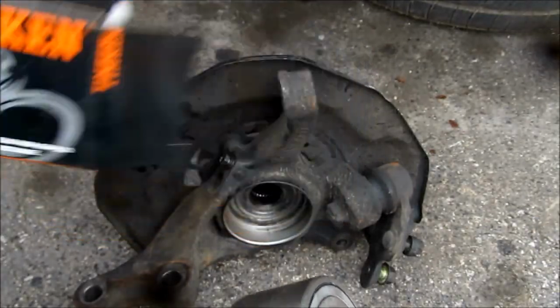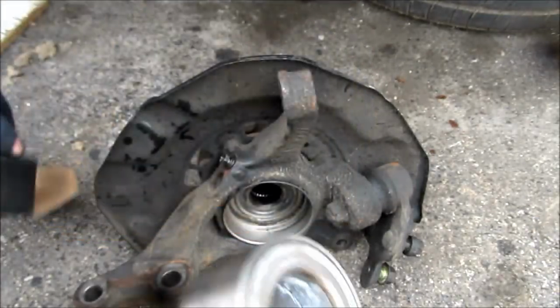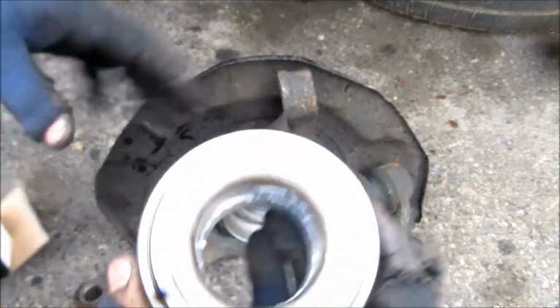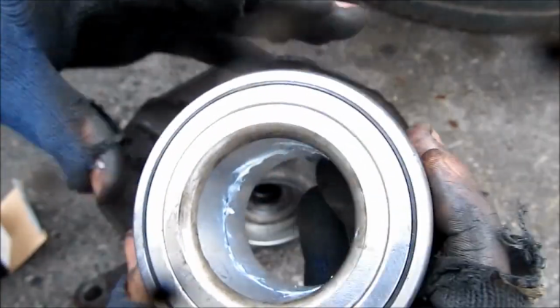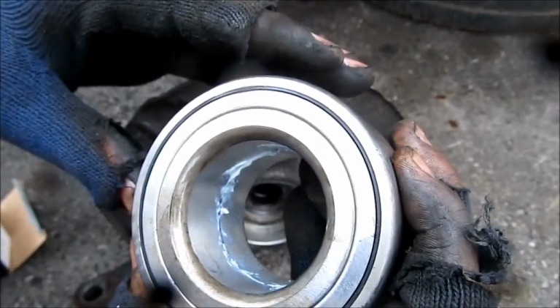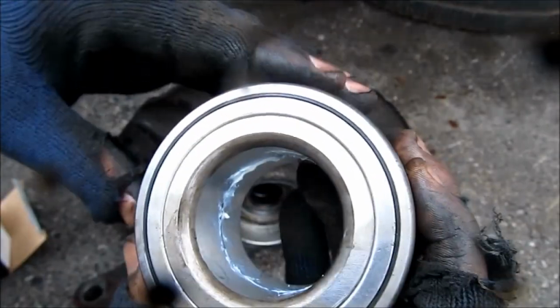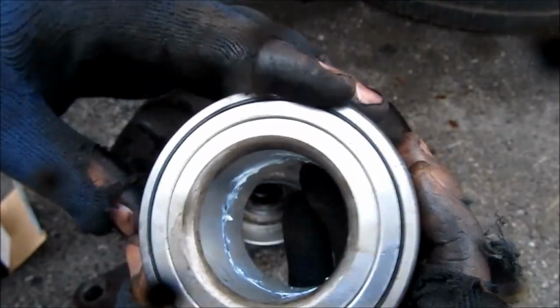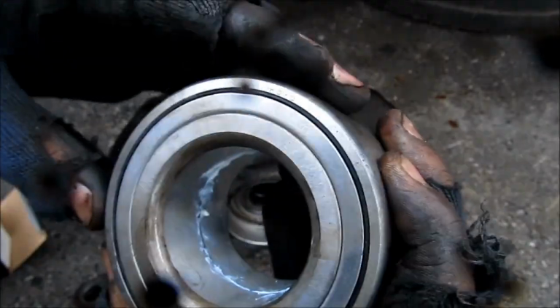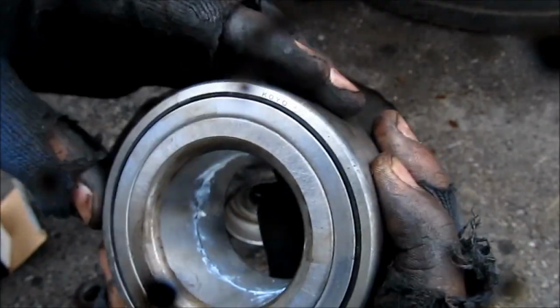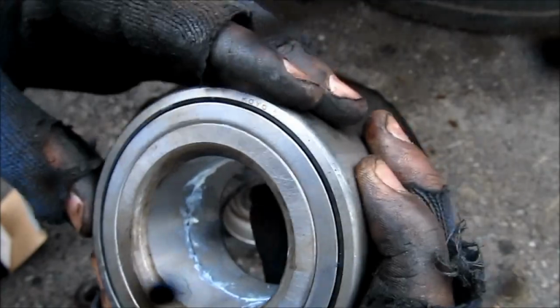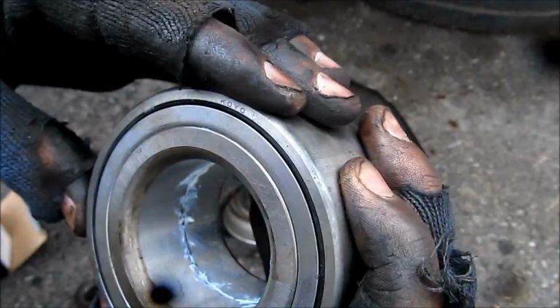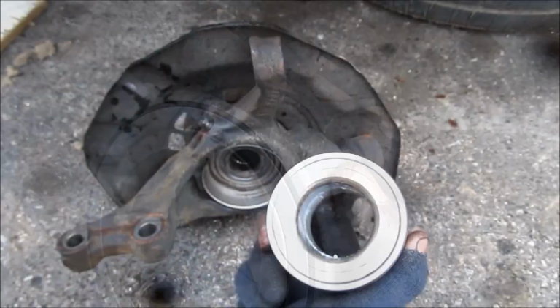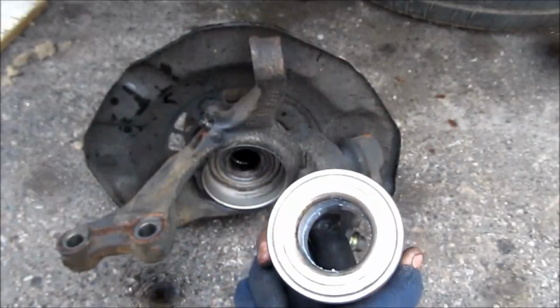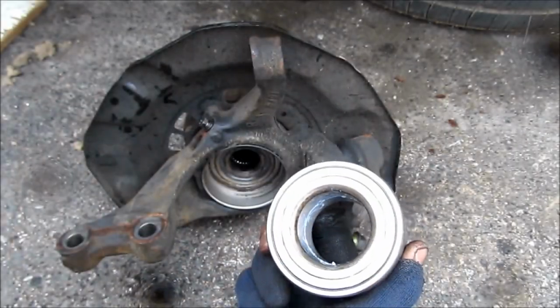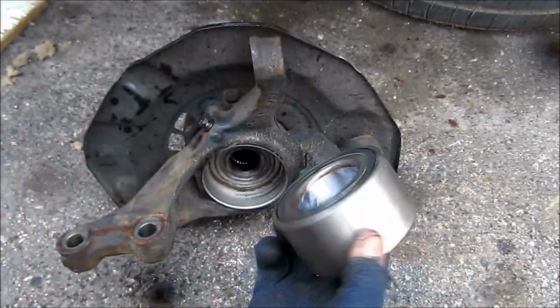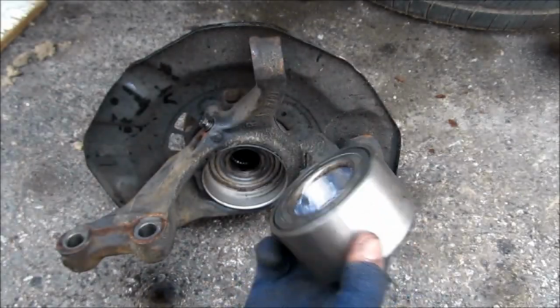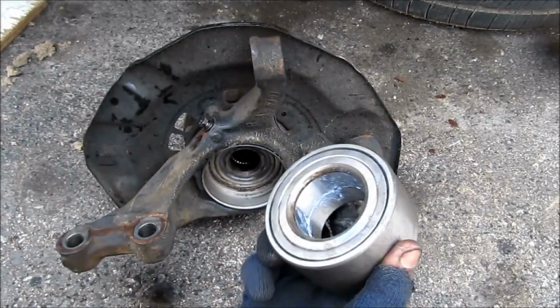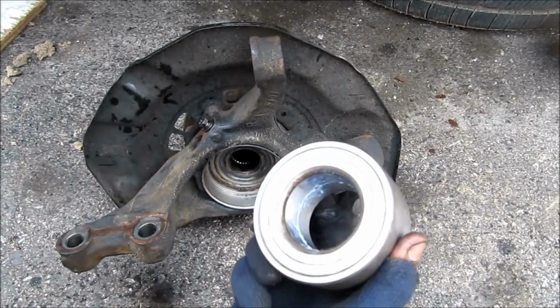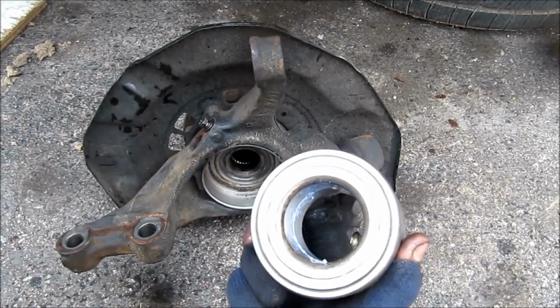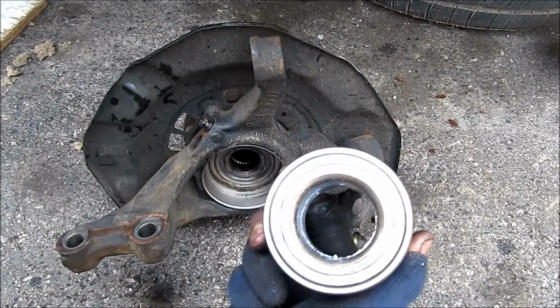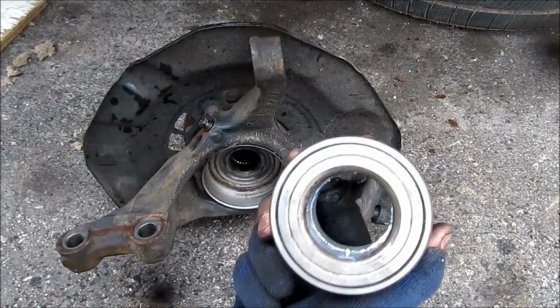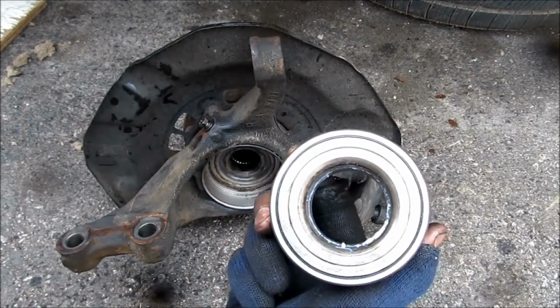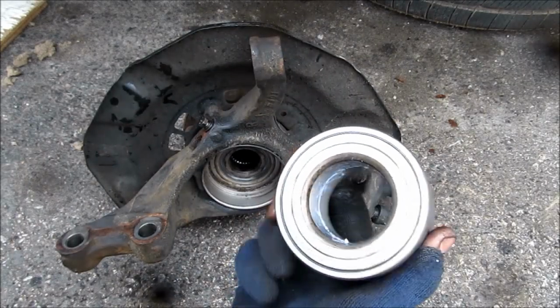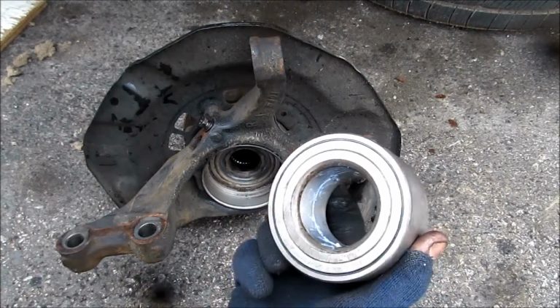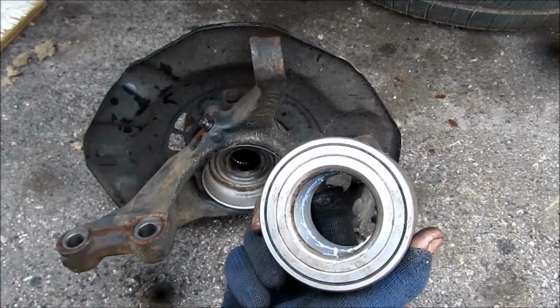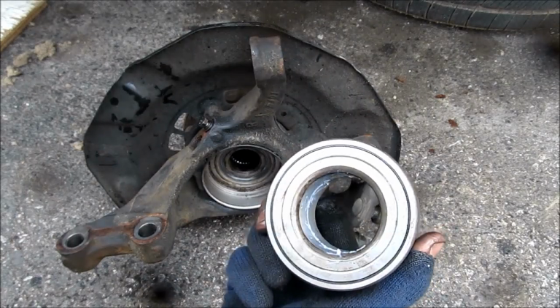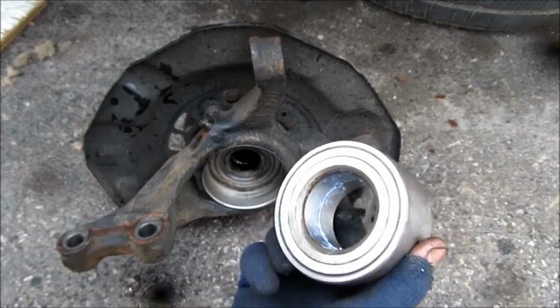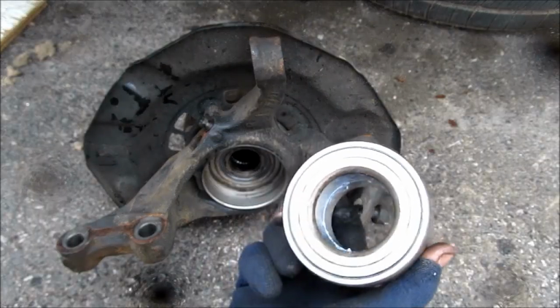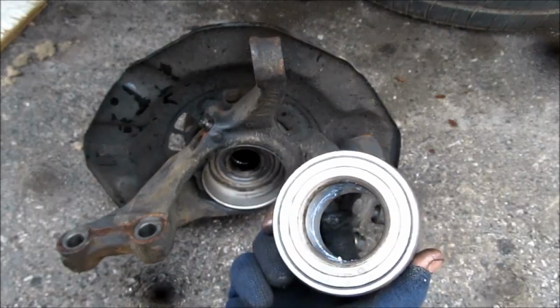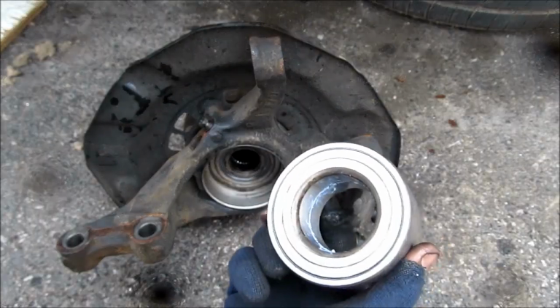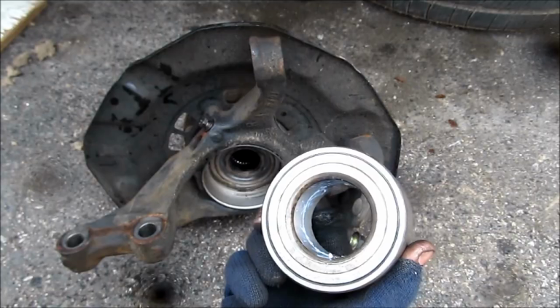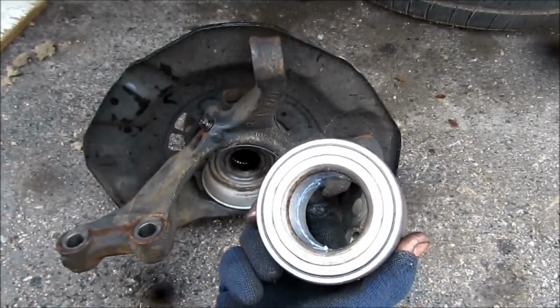This here is a replacement bearing I'm using — it's from Timken but it's got a Koyo stamp on it. Now at this point because I don't have a bearing press, I'm going to be taking this over to the local shop and have them press in the new bearing.